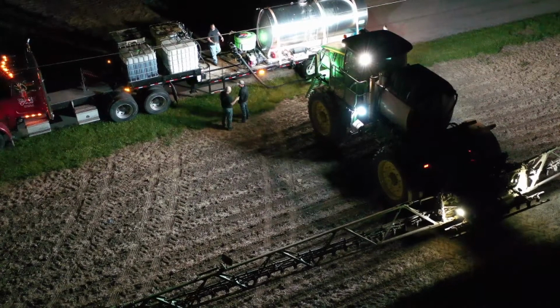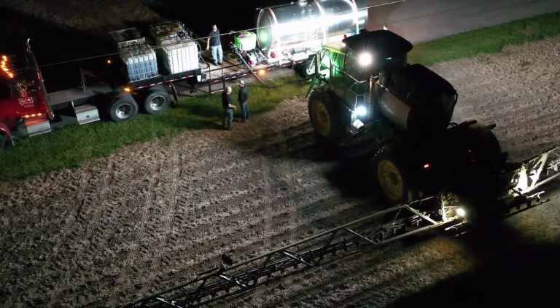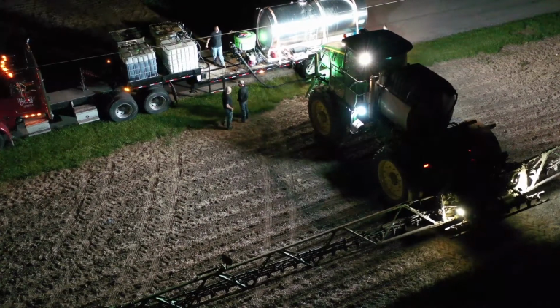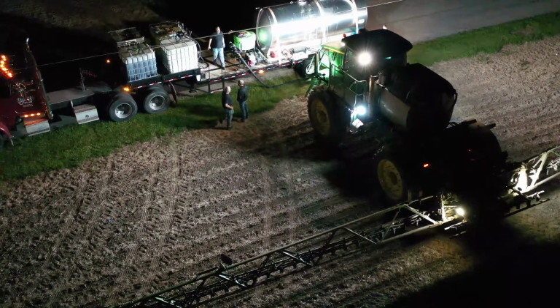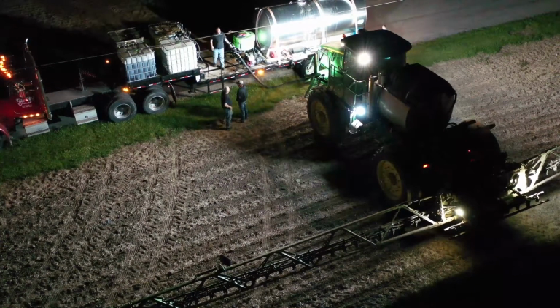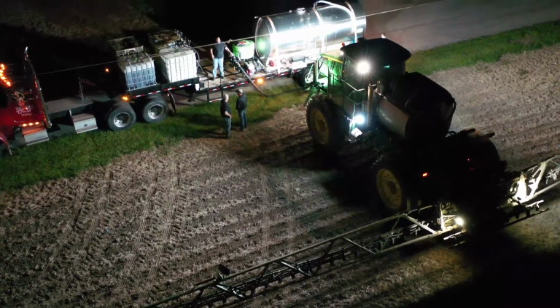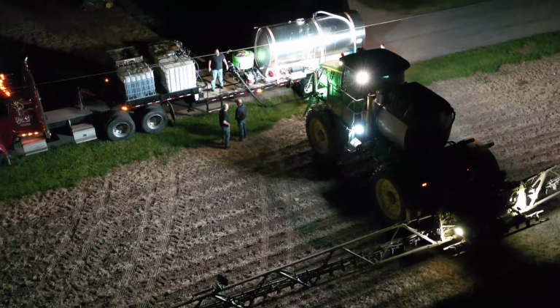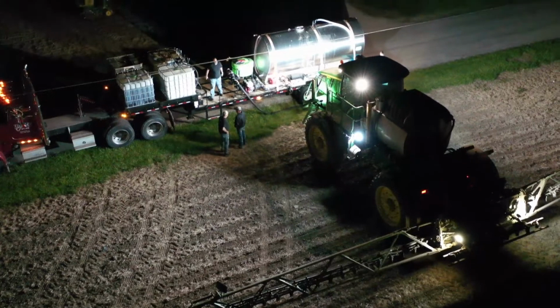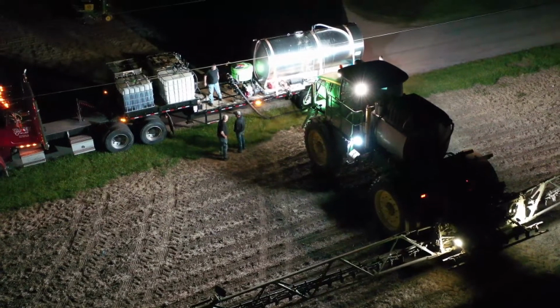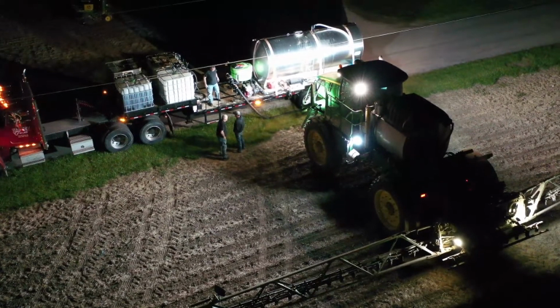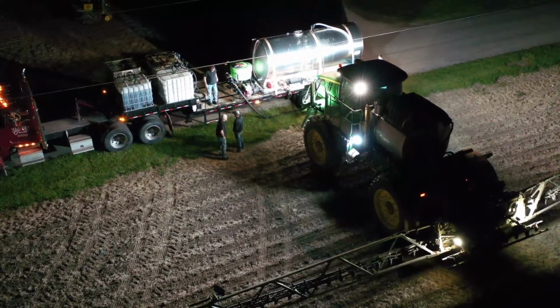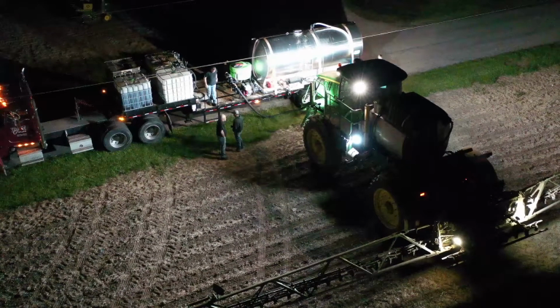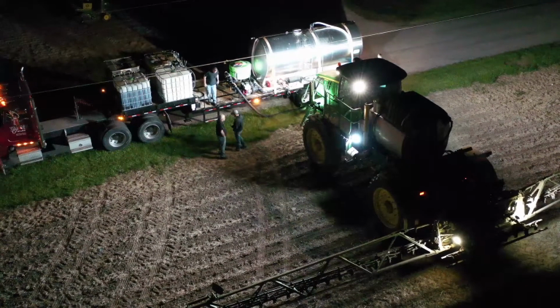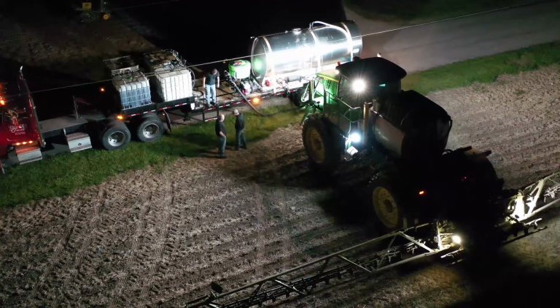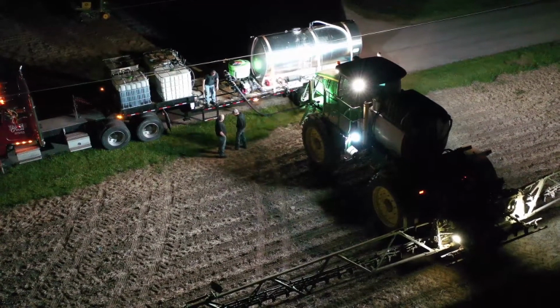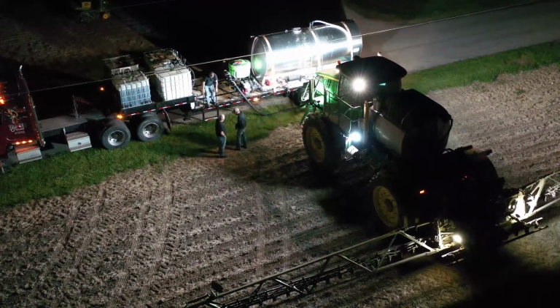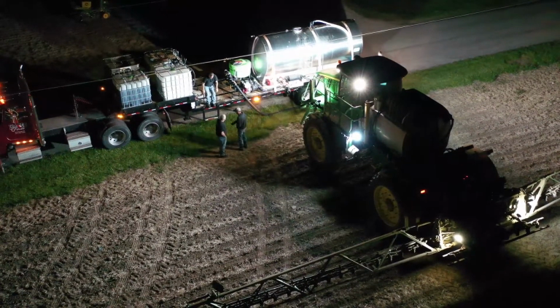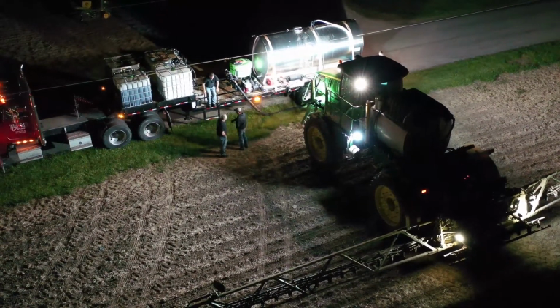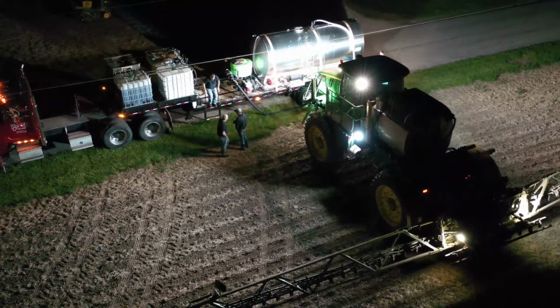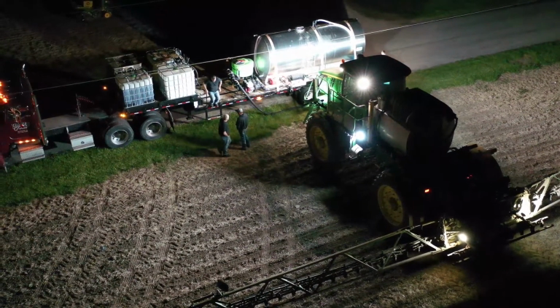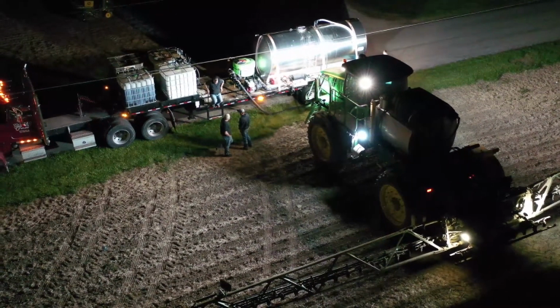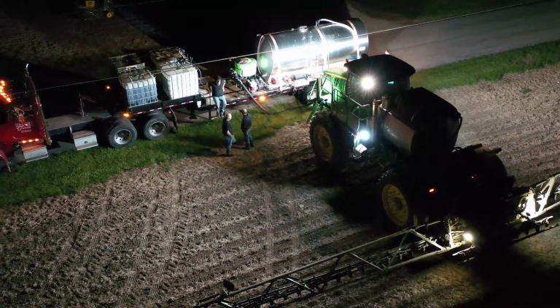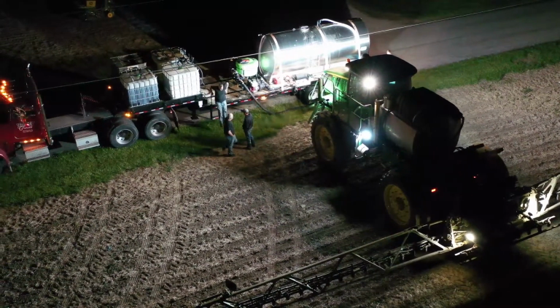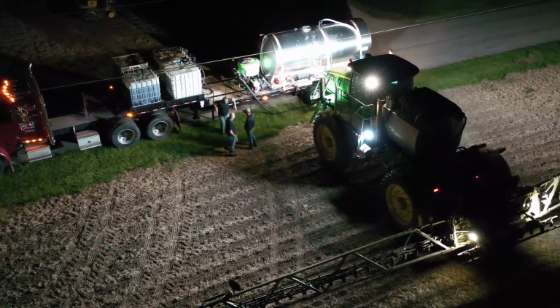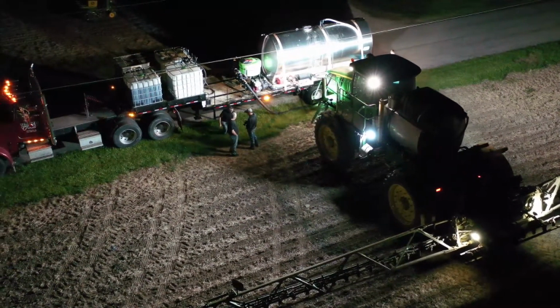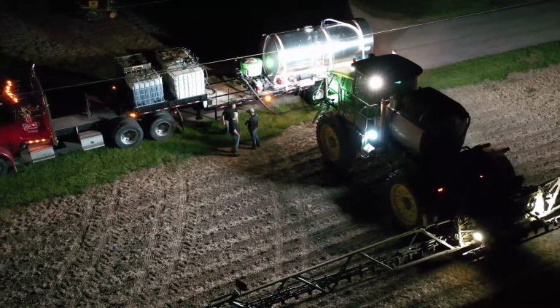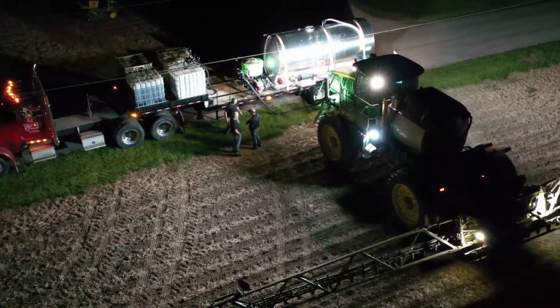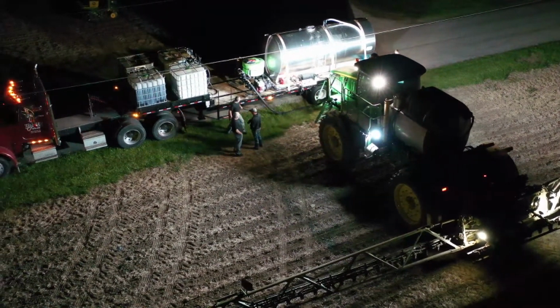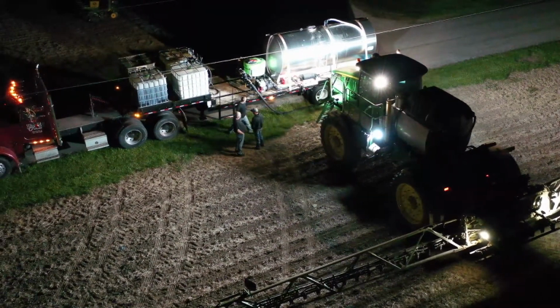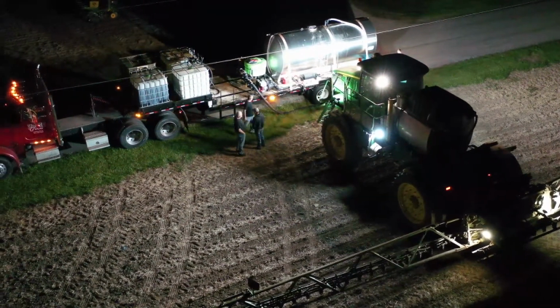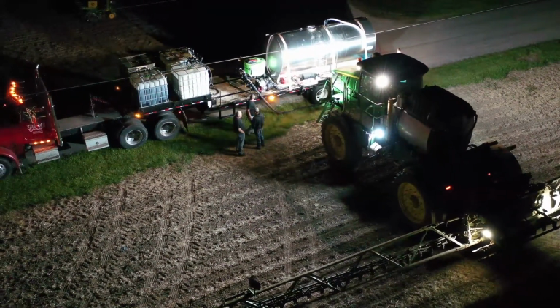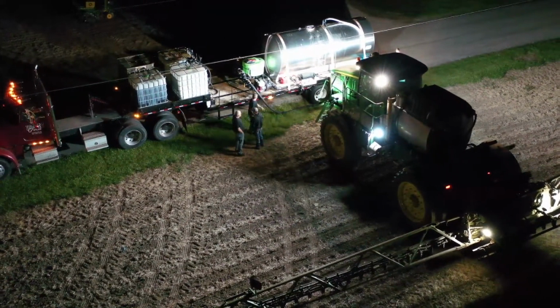While most sprayers fill from the back of the driver's side, this front-loading system is simple and saves on loading time.